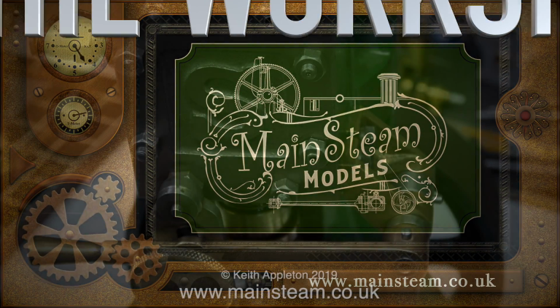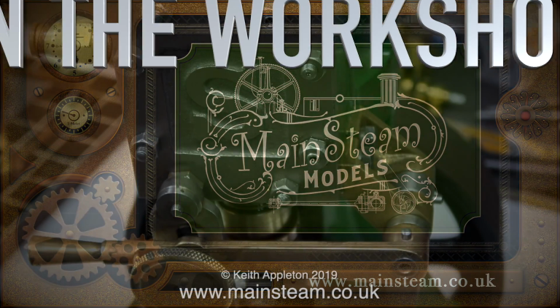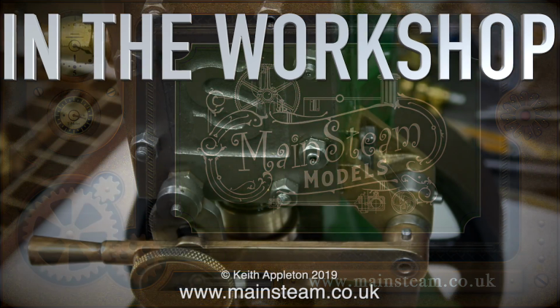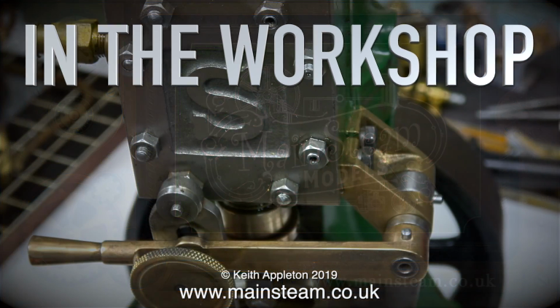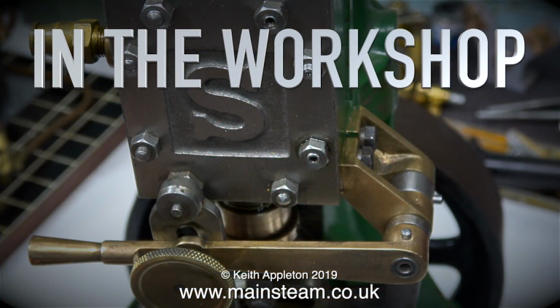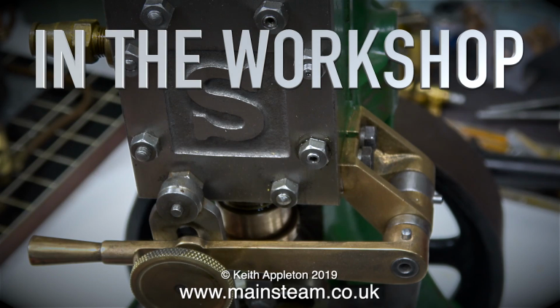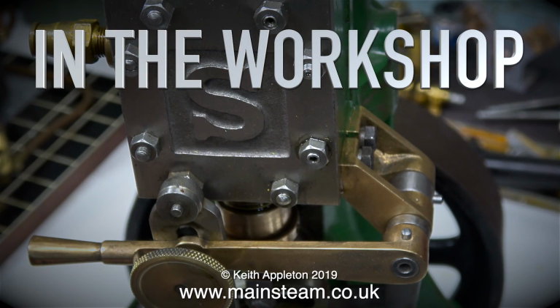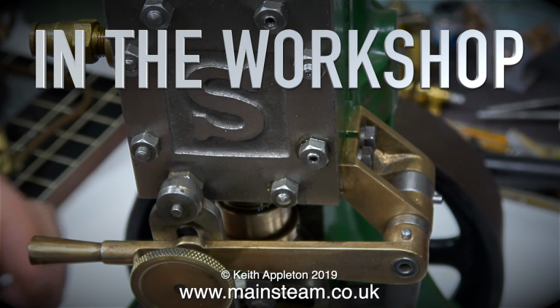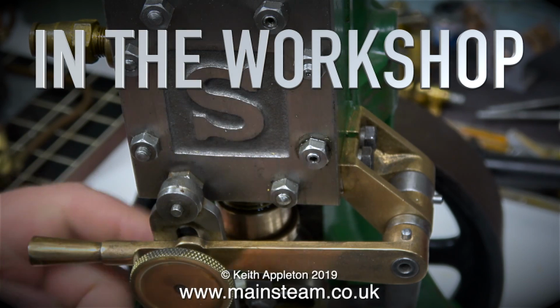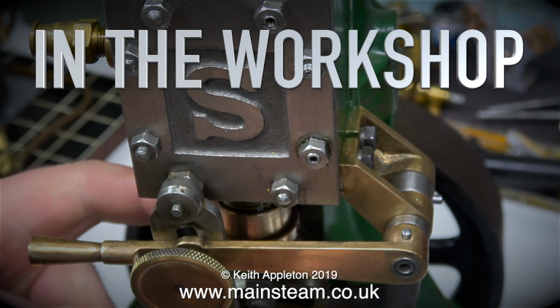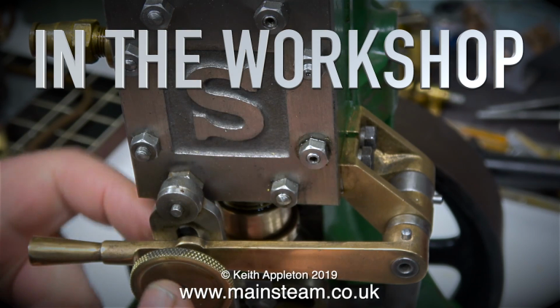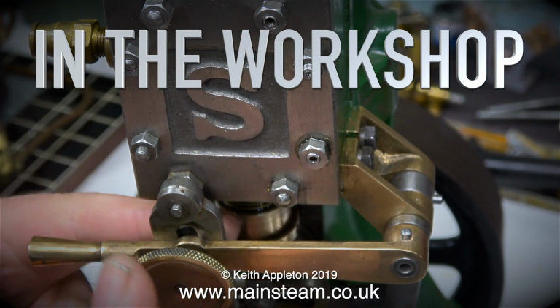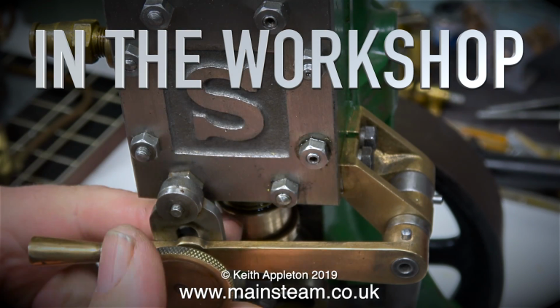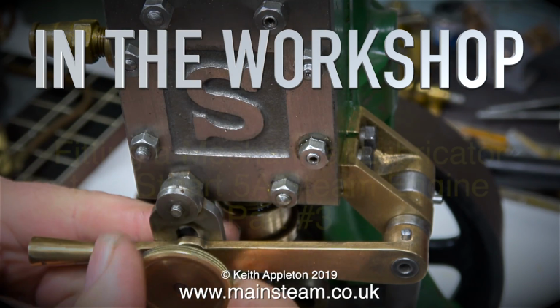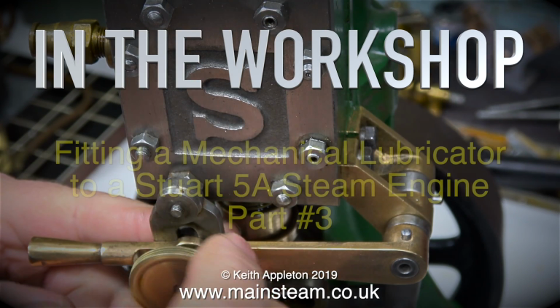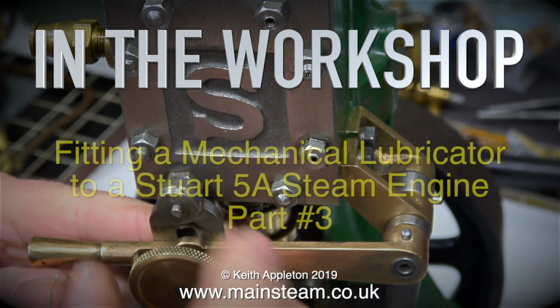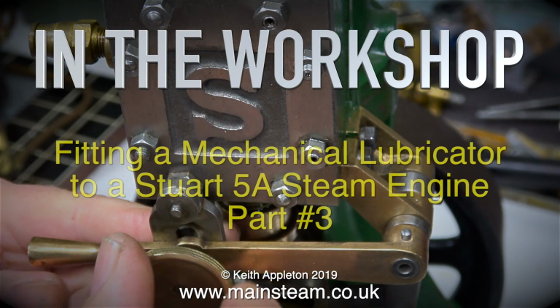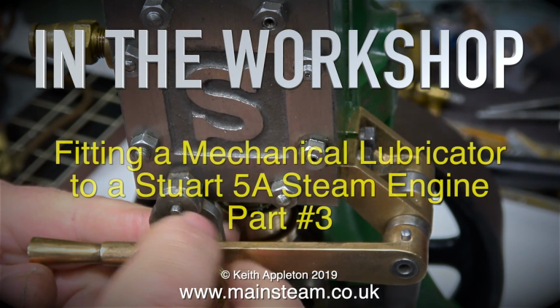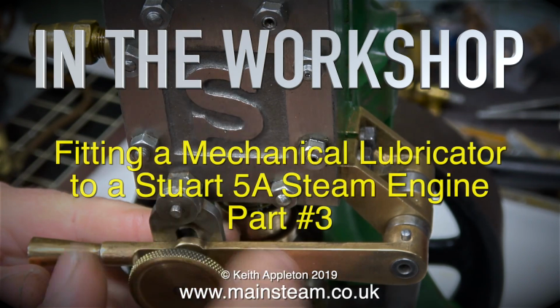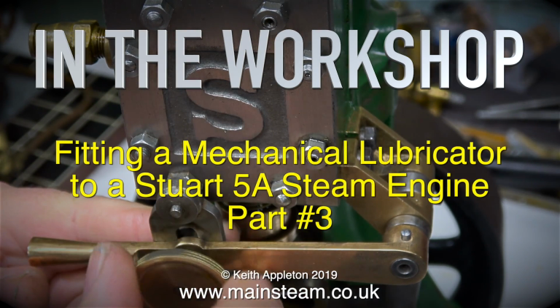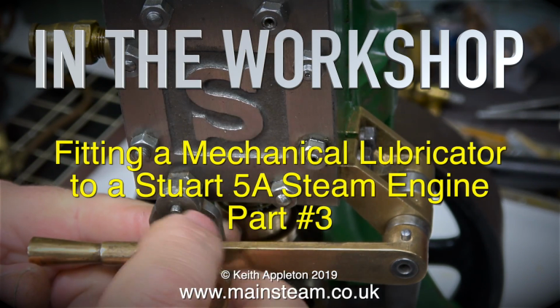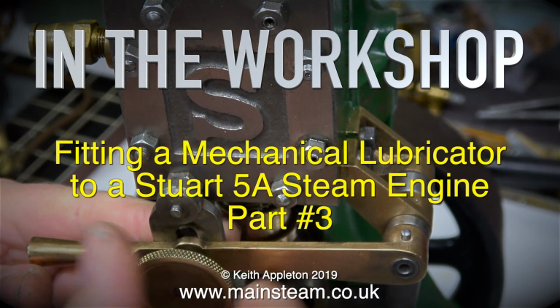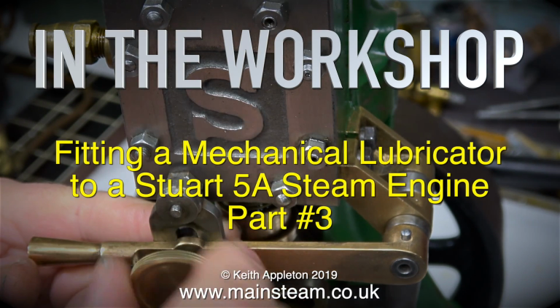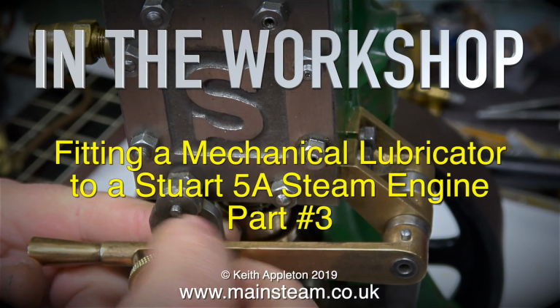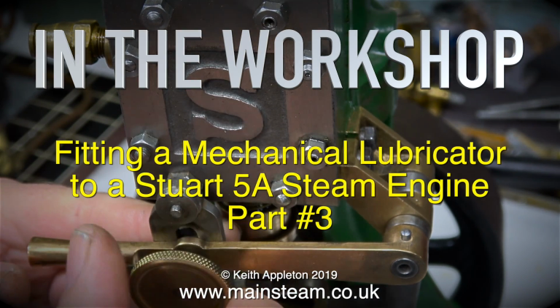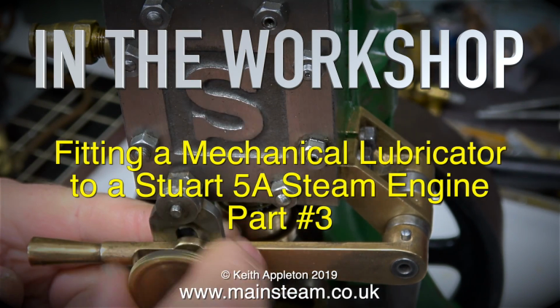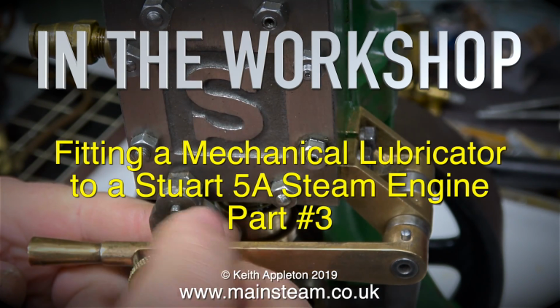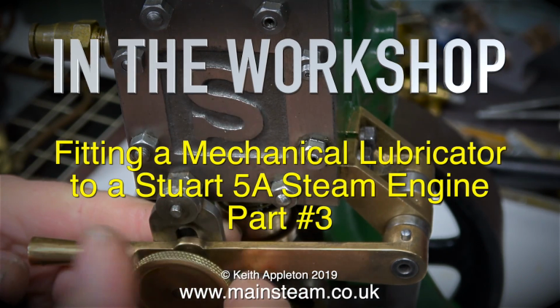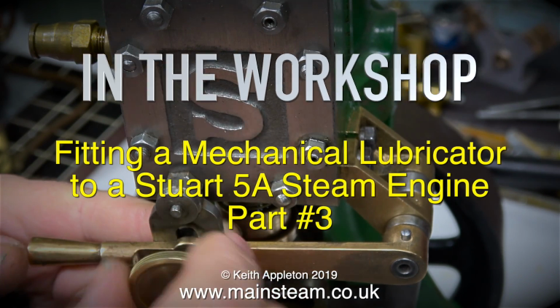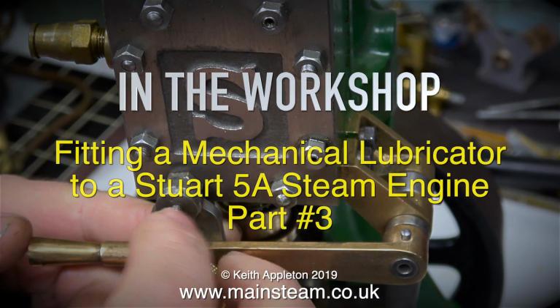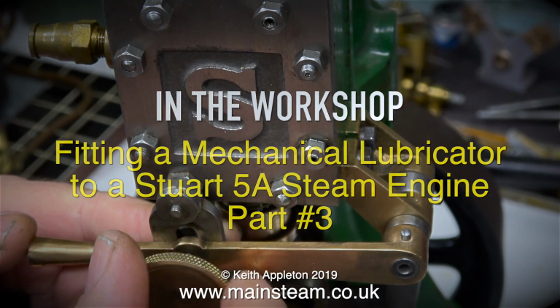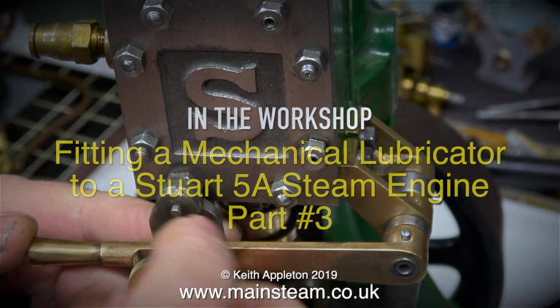In the workshop, fitting a mechanical lubricator to a Stuart 5A steam engine, part 13.